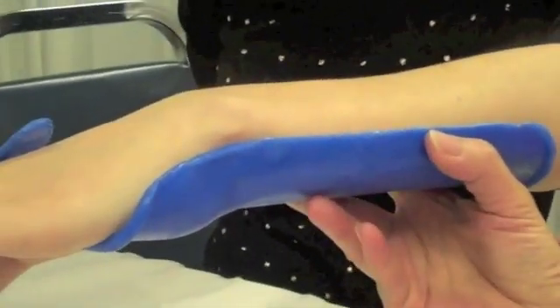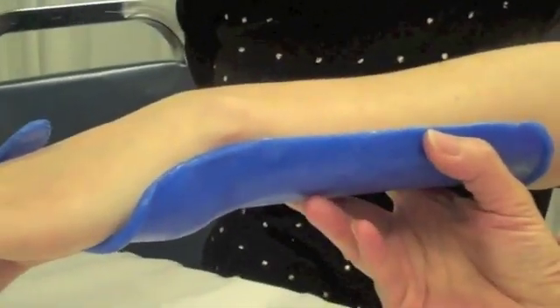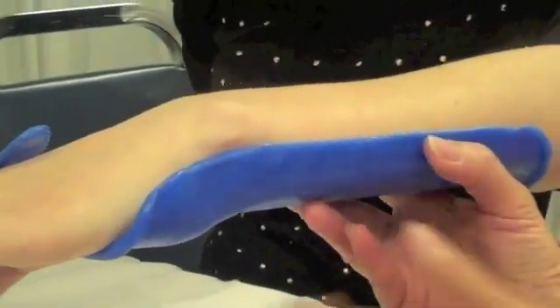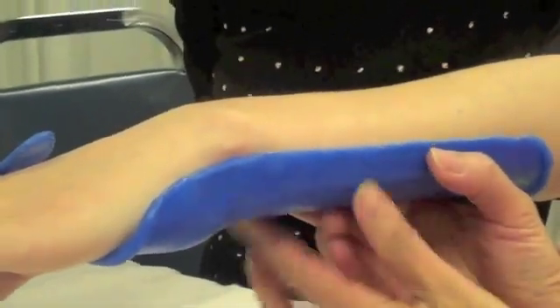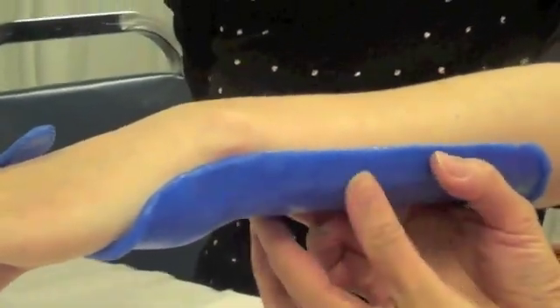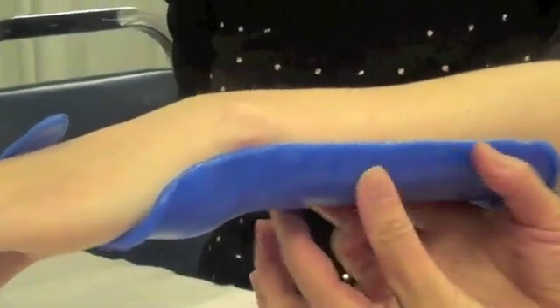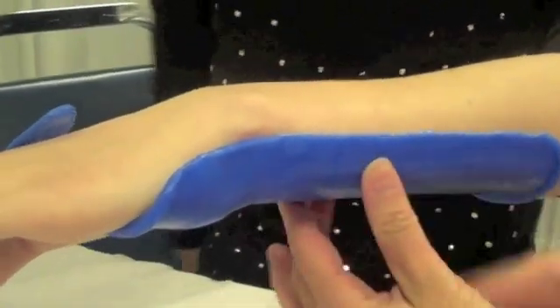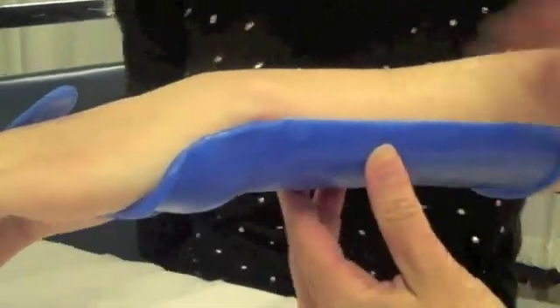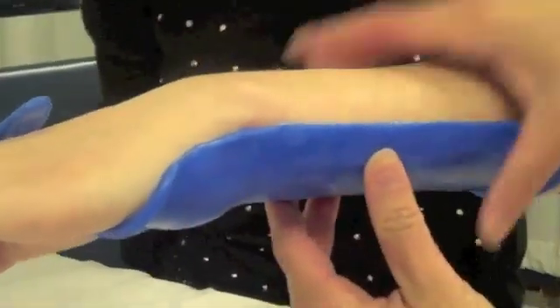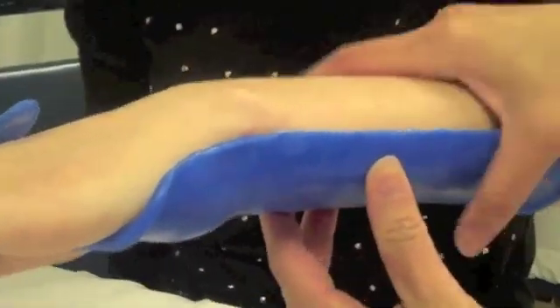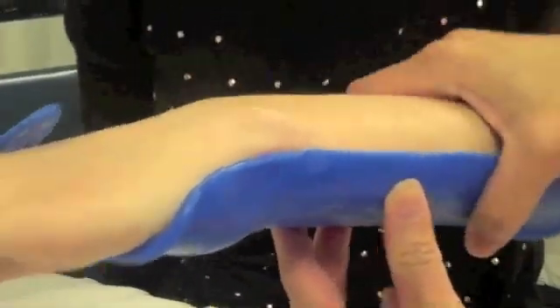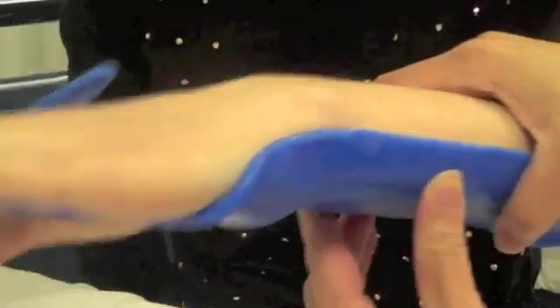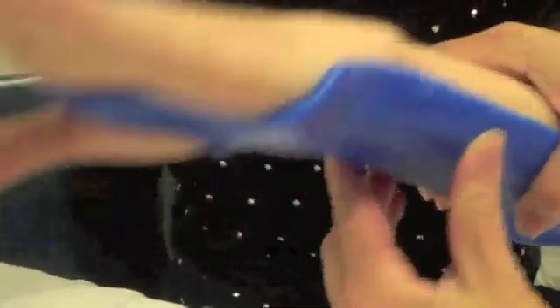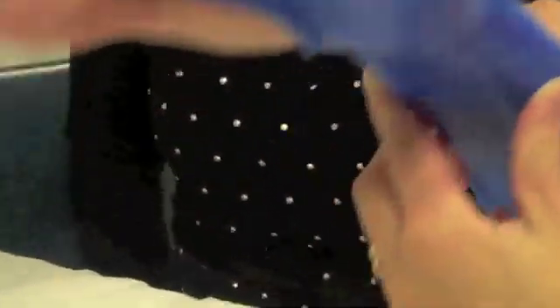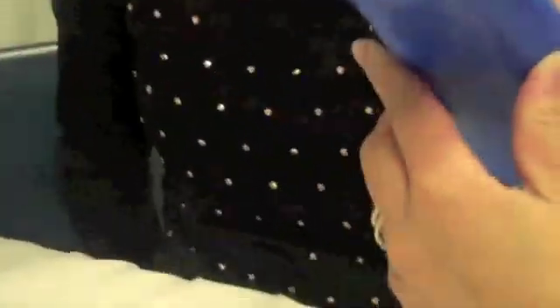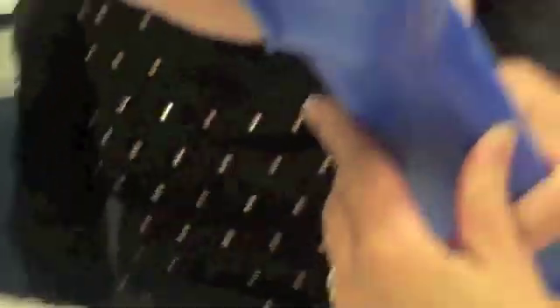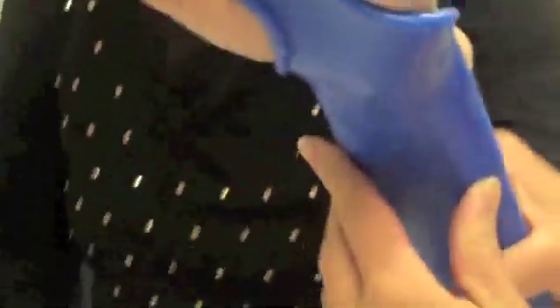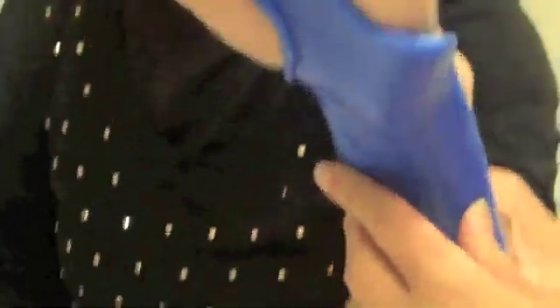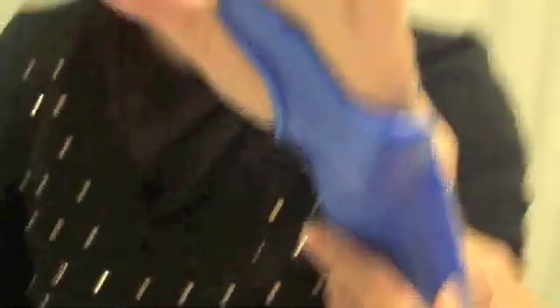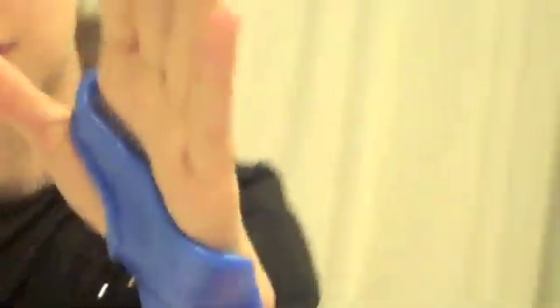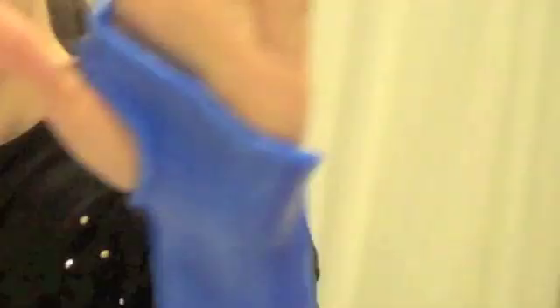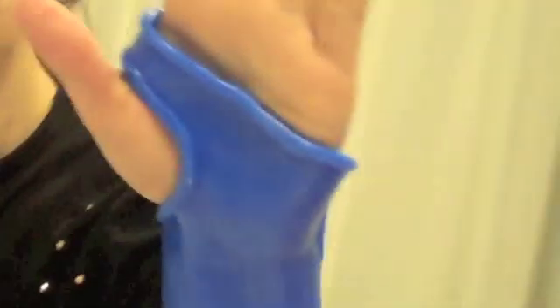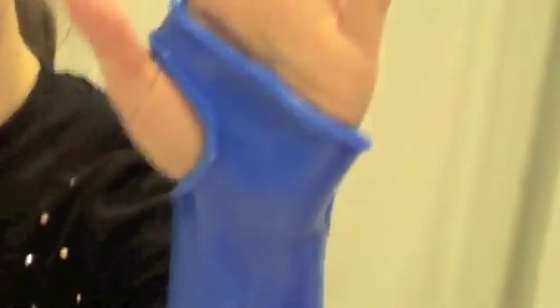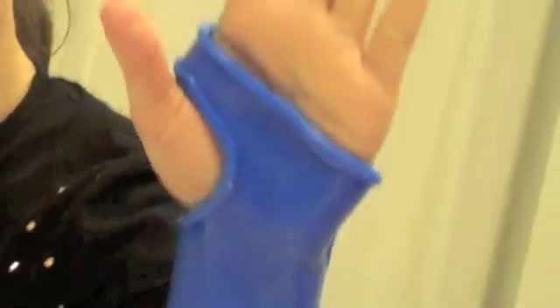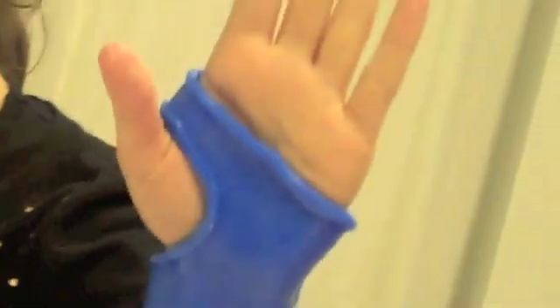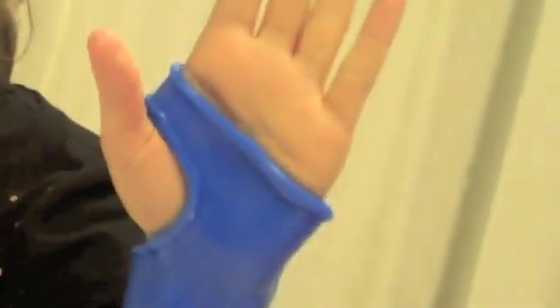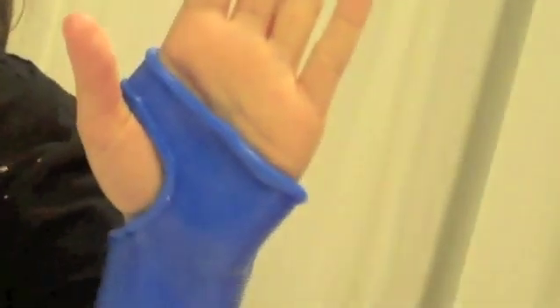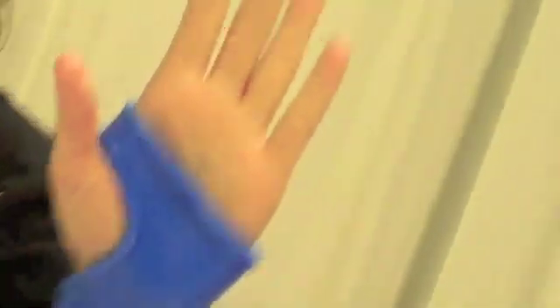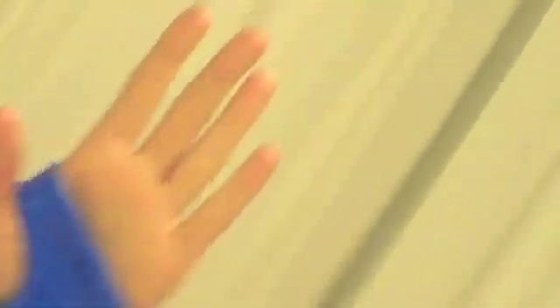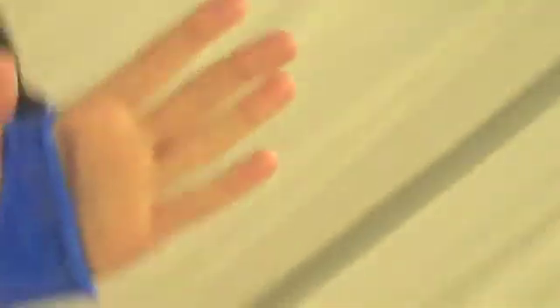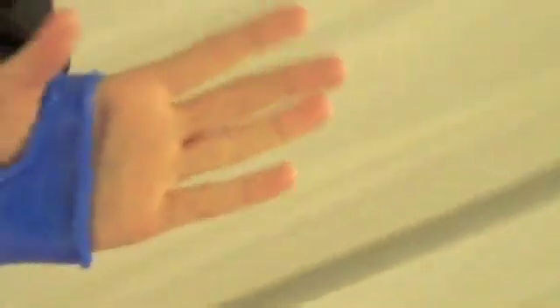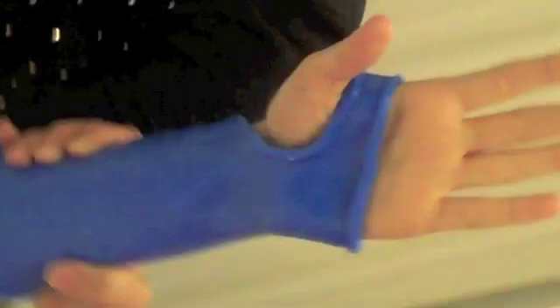Demonstrated here is the patient's wrist in neutral. However, the splint can also be fabricated to position the wrist in extension.